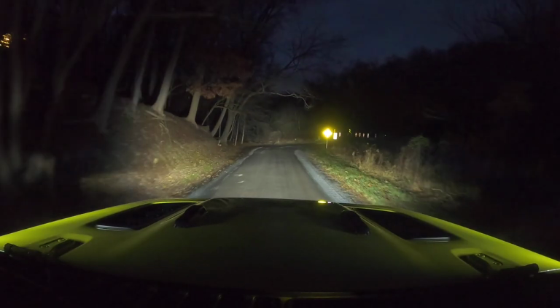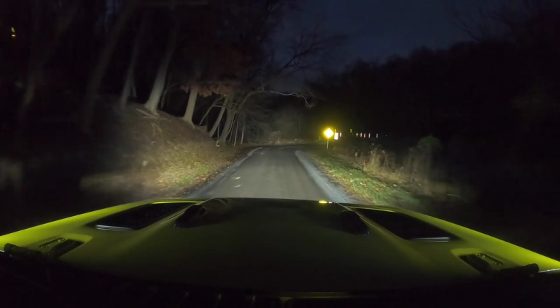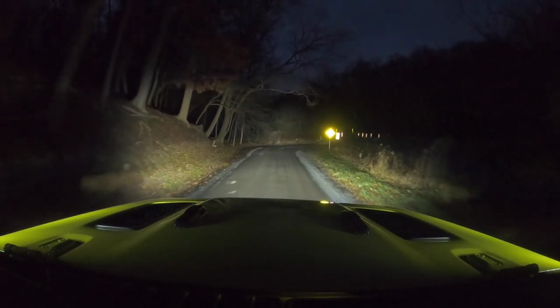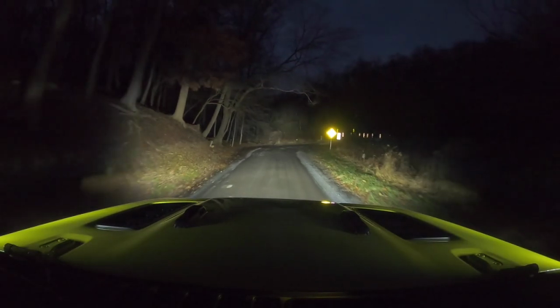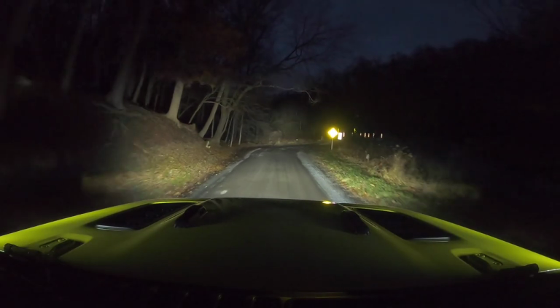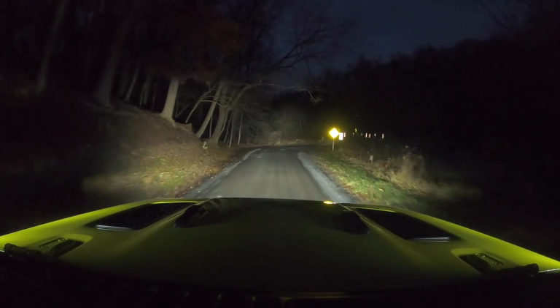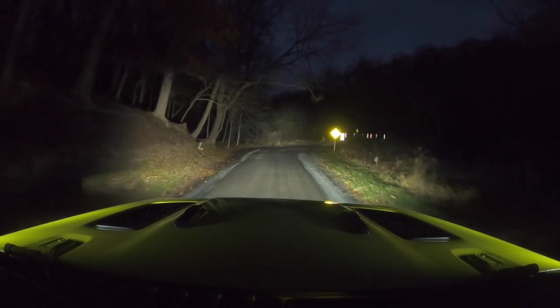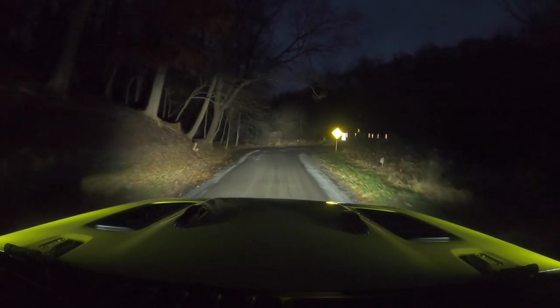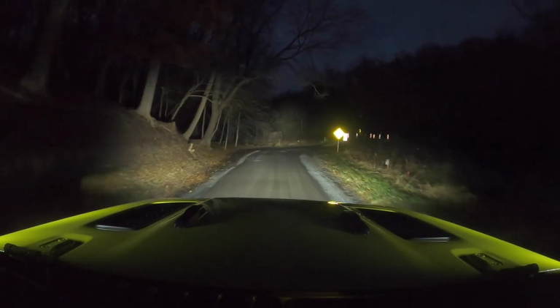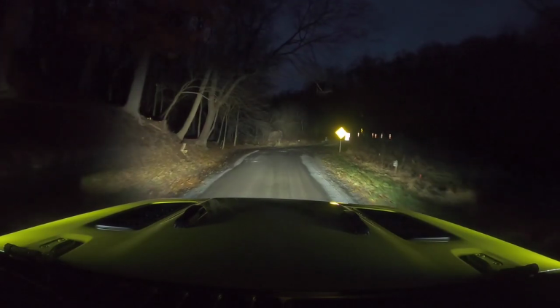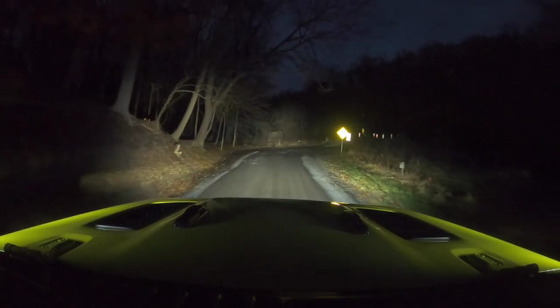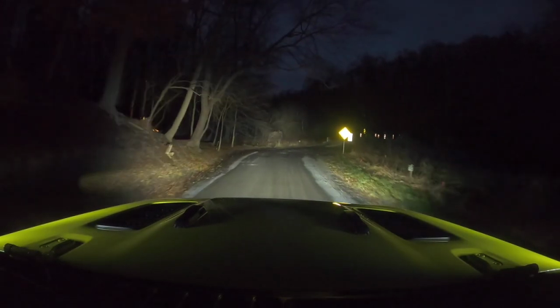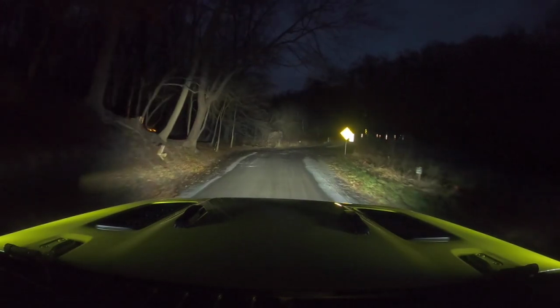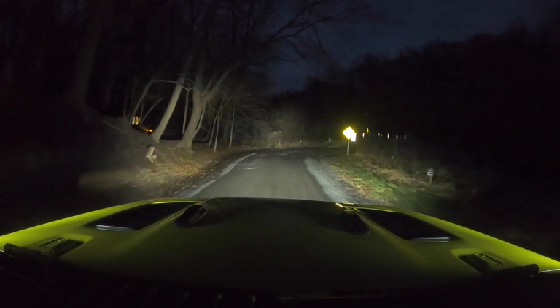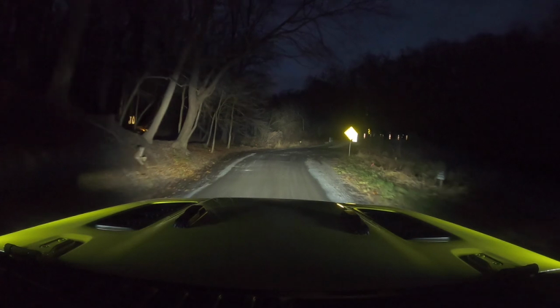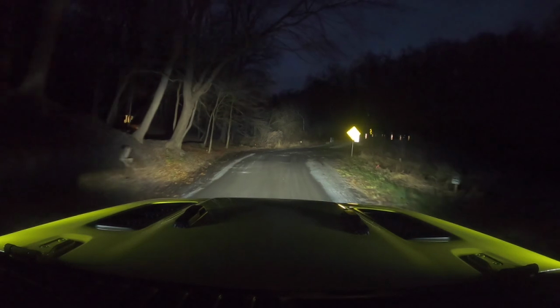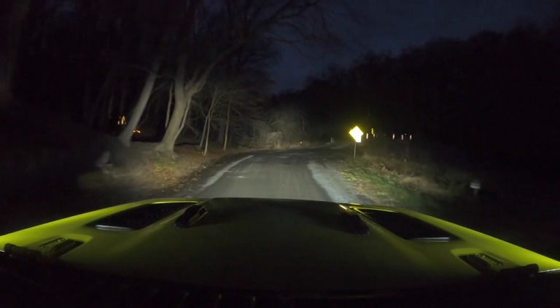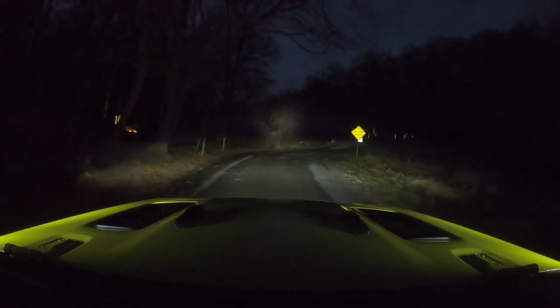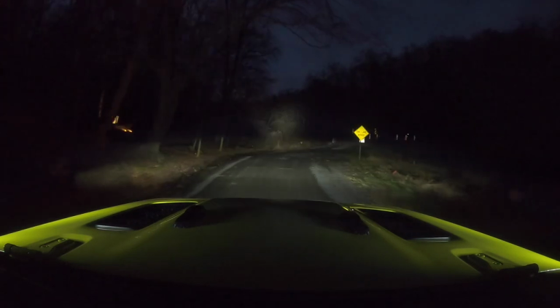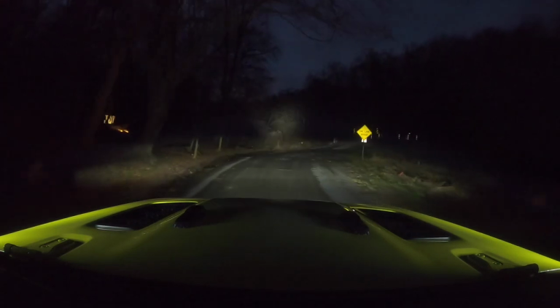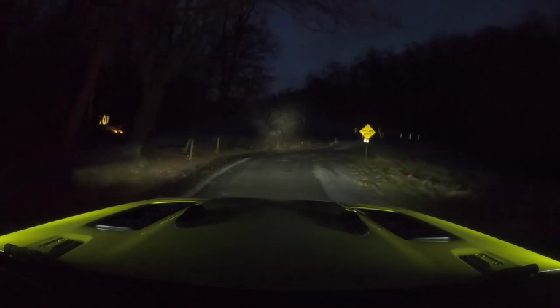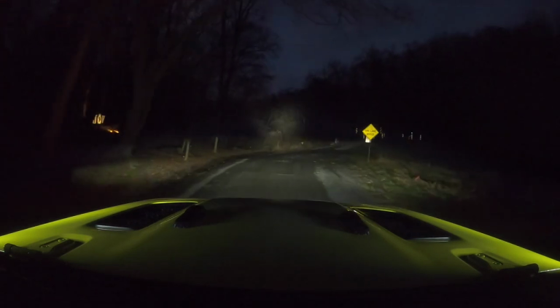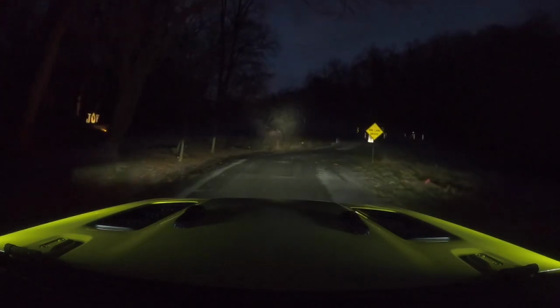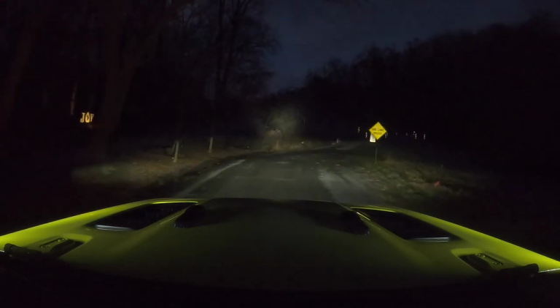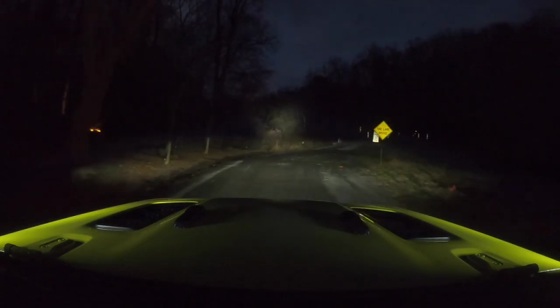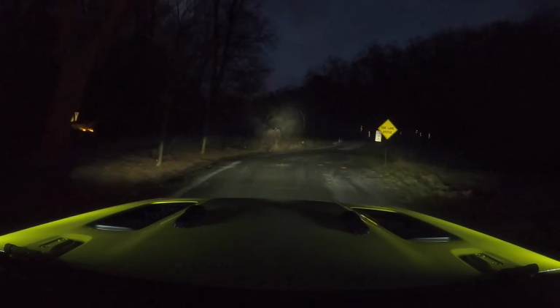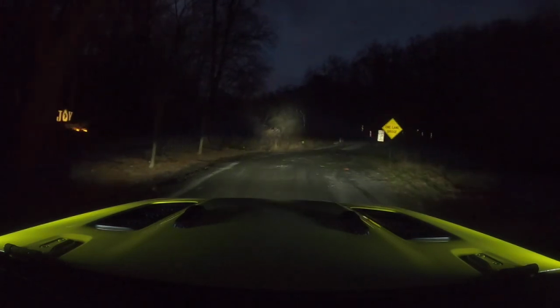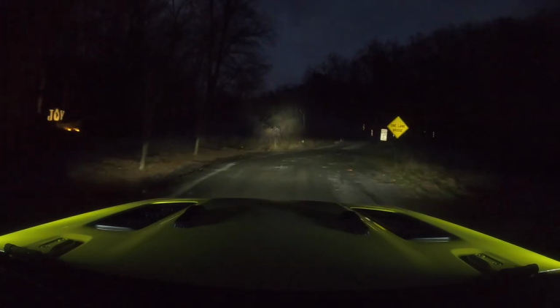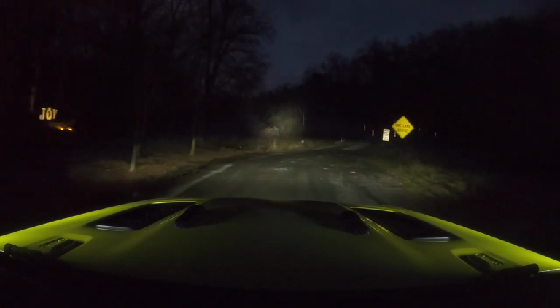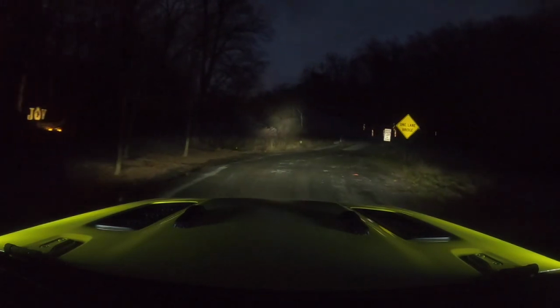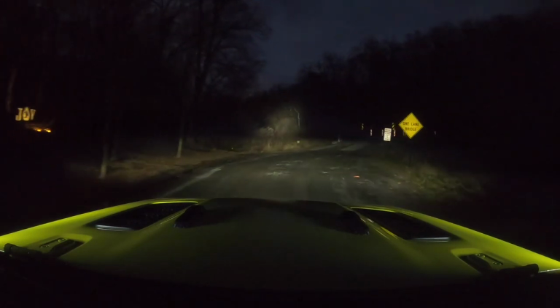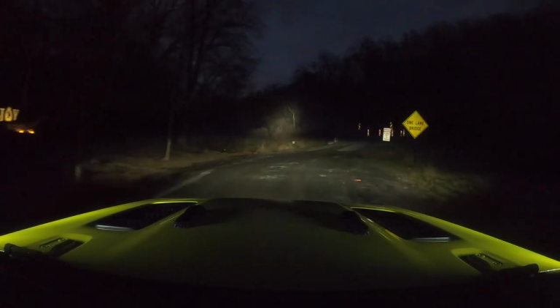I got those spotlights more adjusted. You can see - maybe they're a little too high.